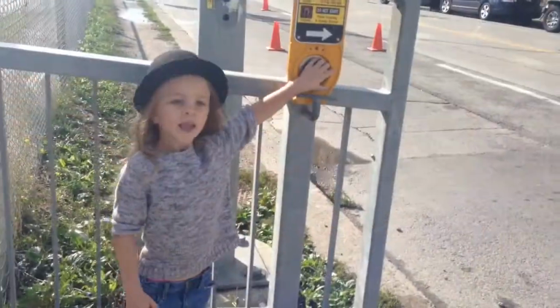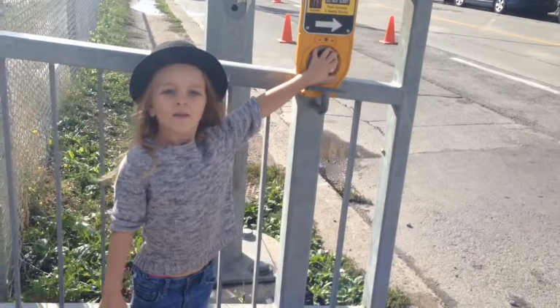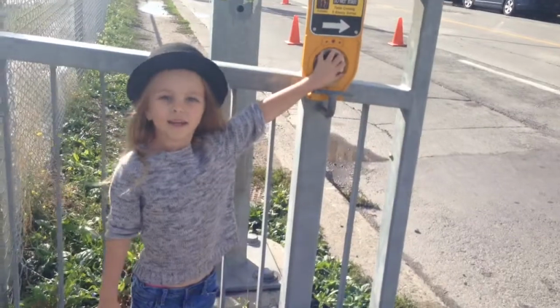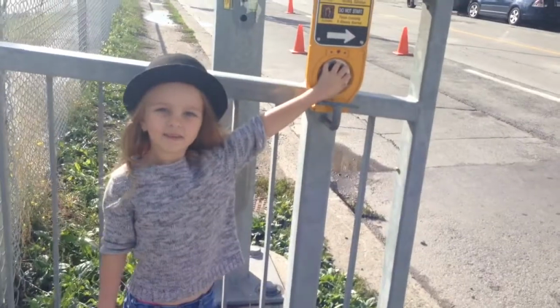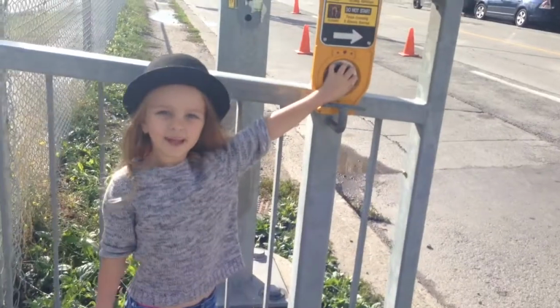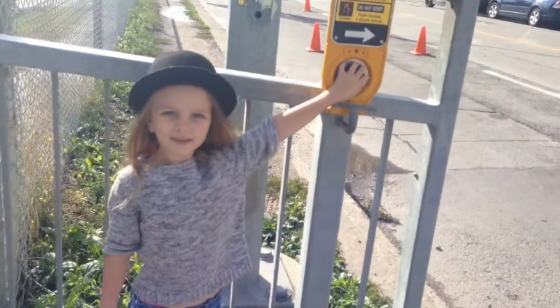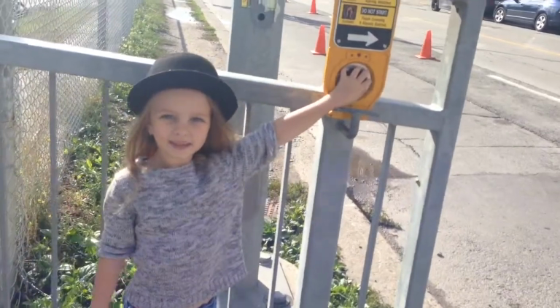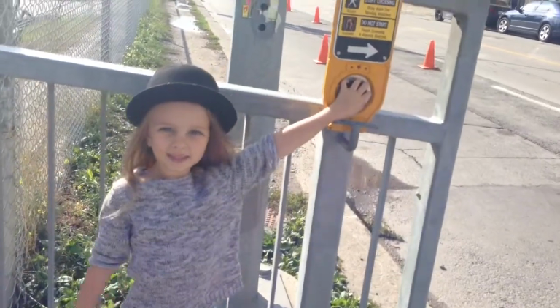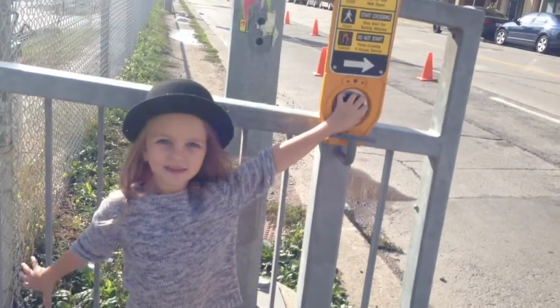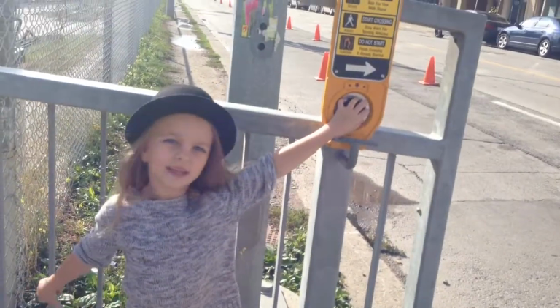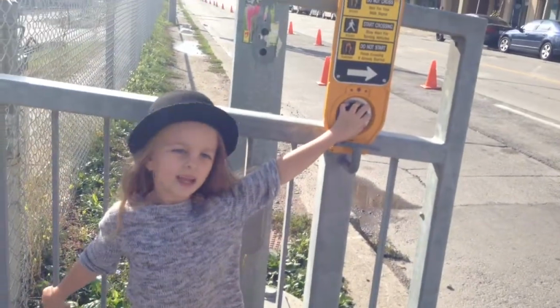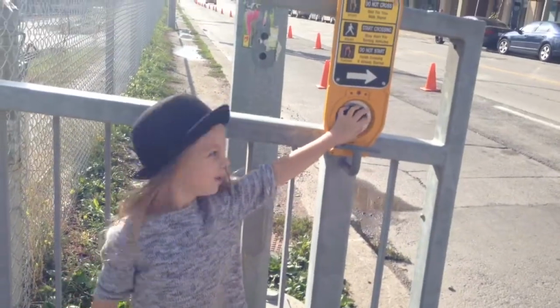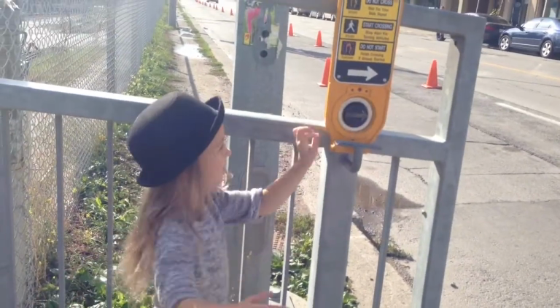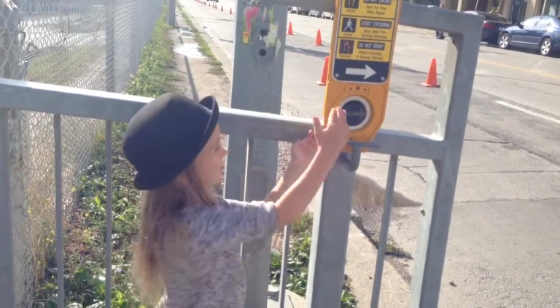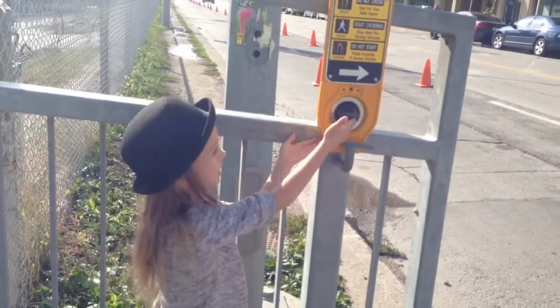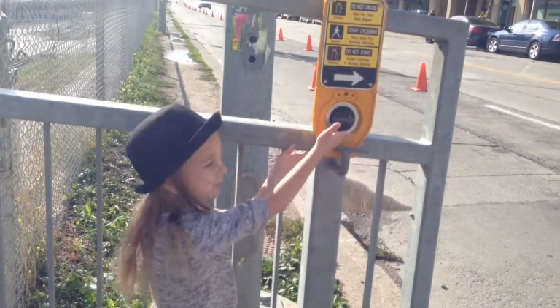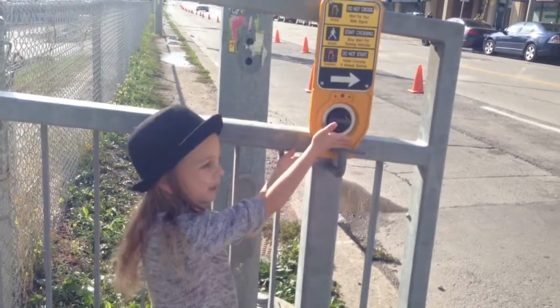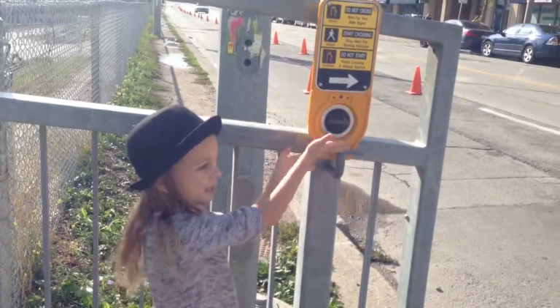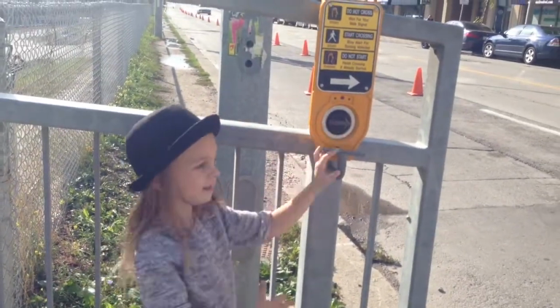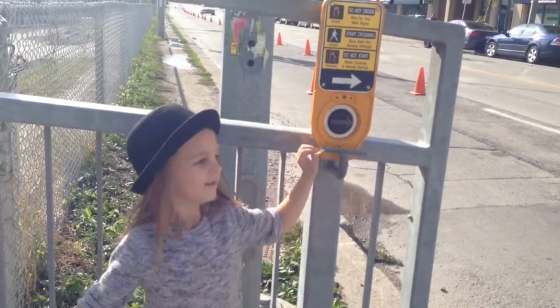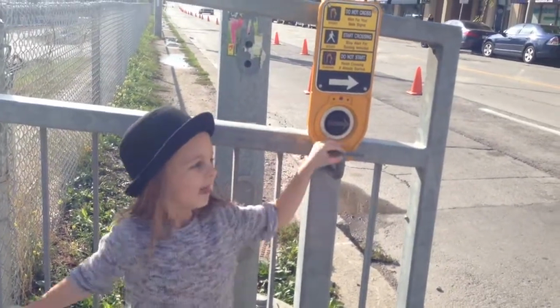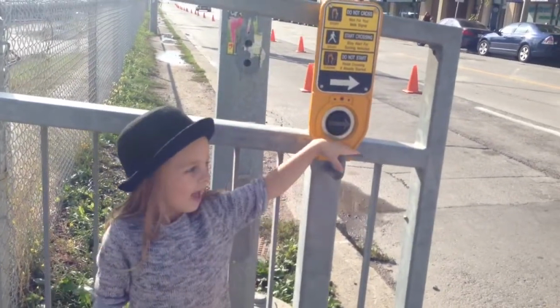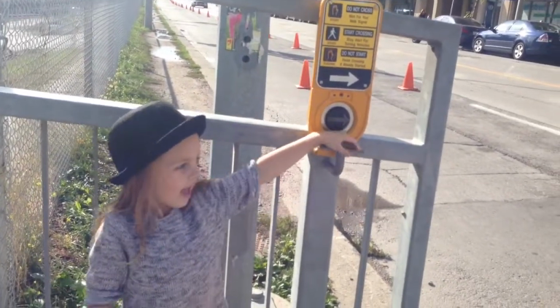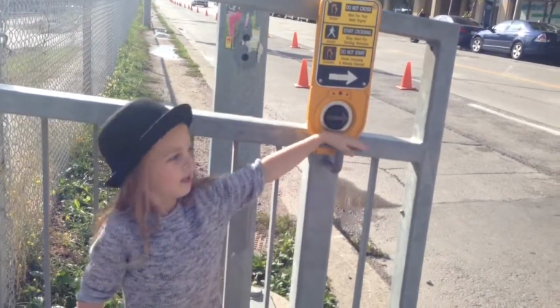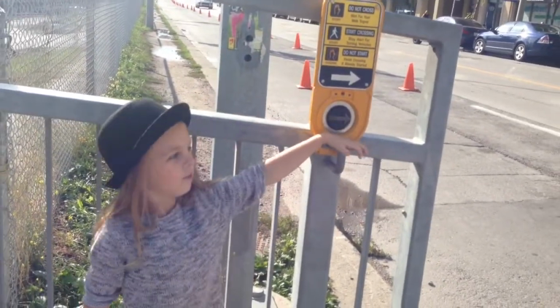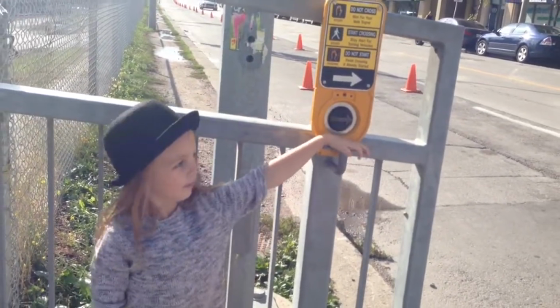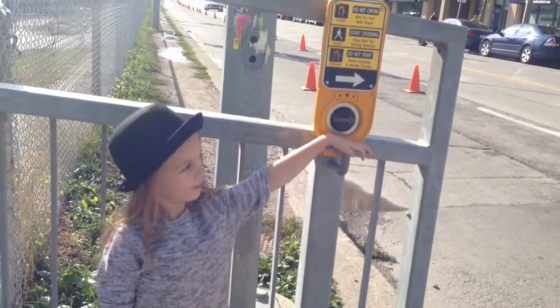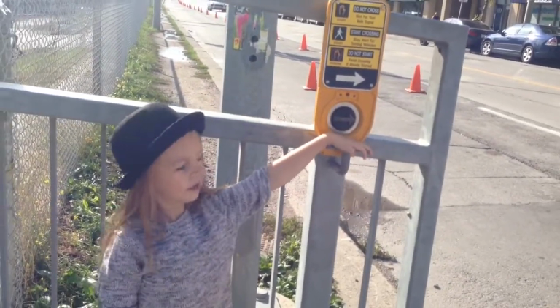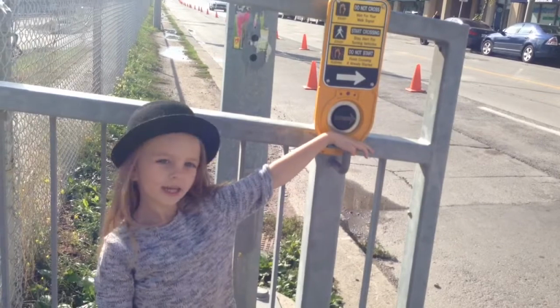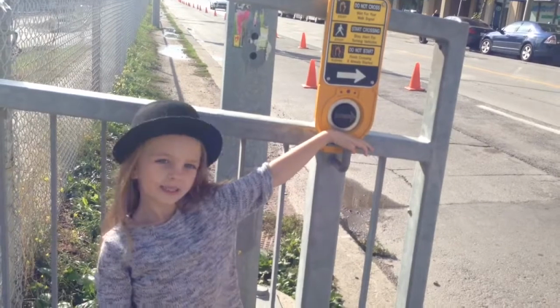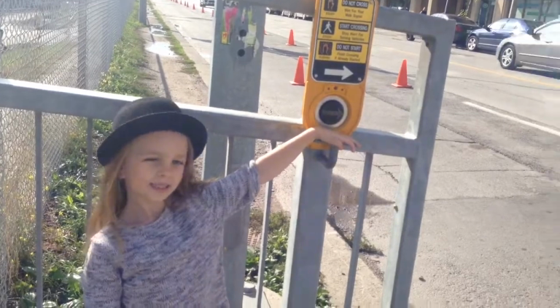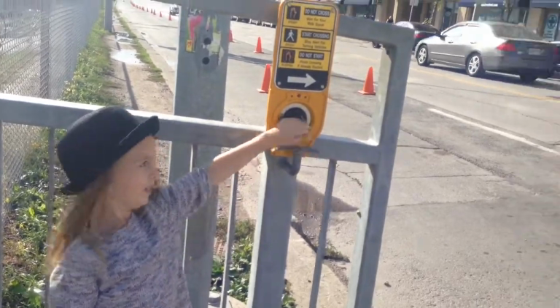When you want to cross the street, you press this button and you wait for the light to turn.